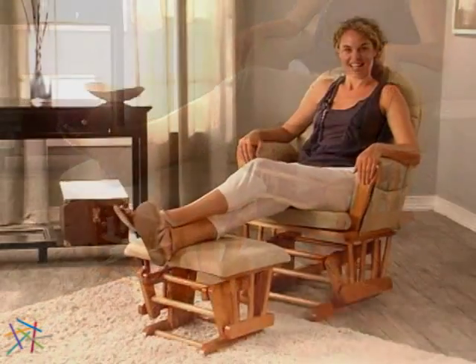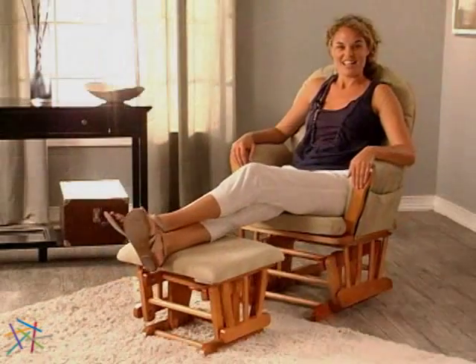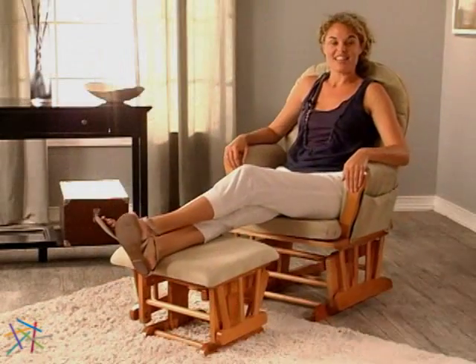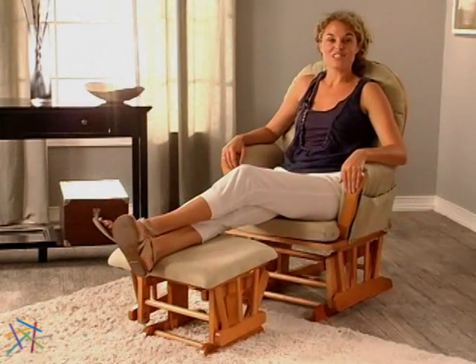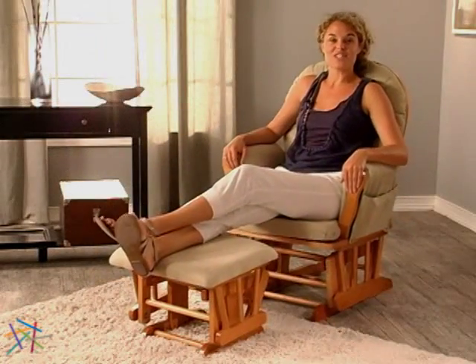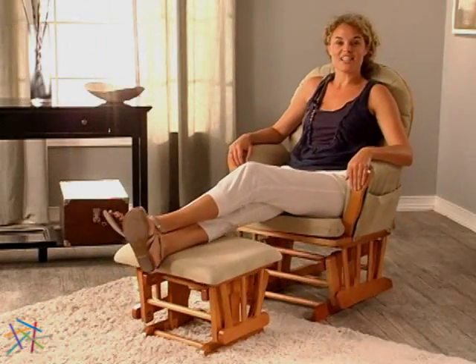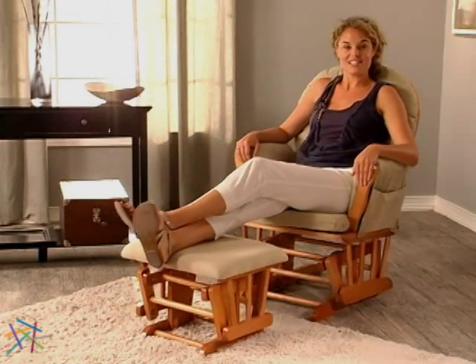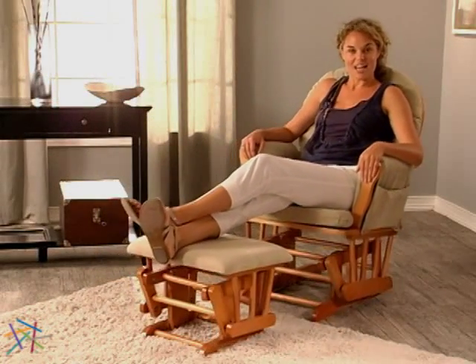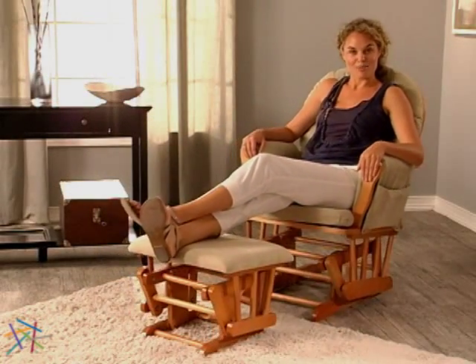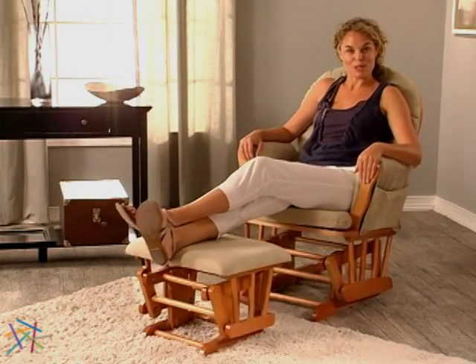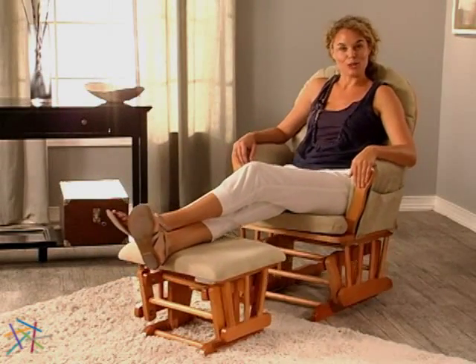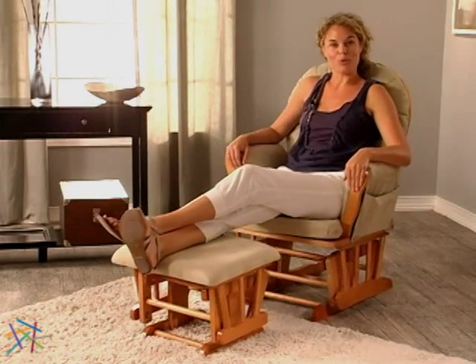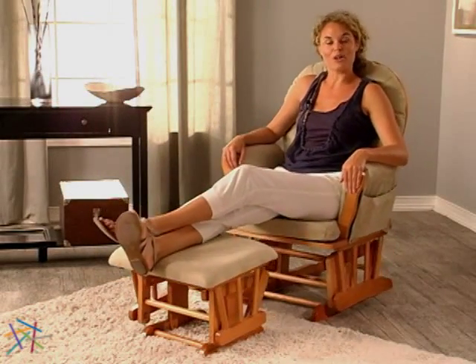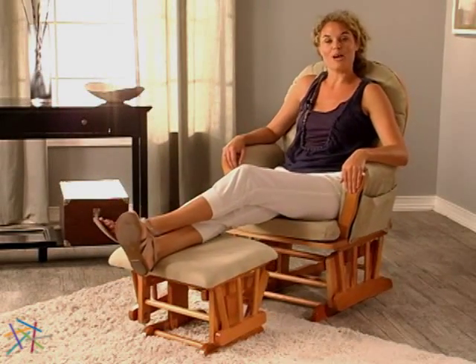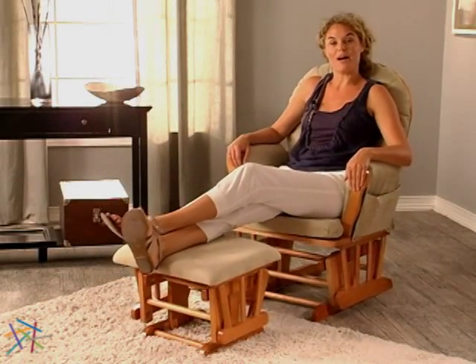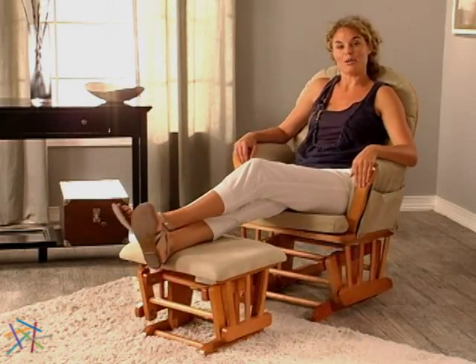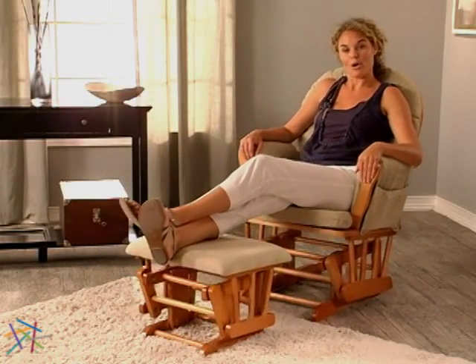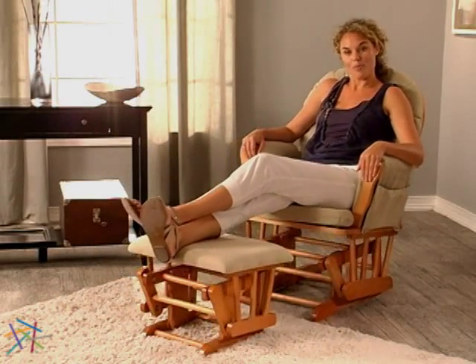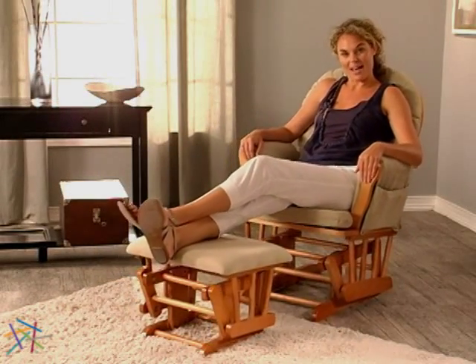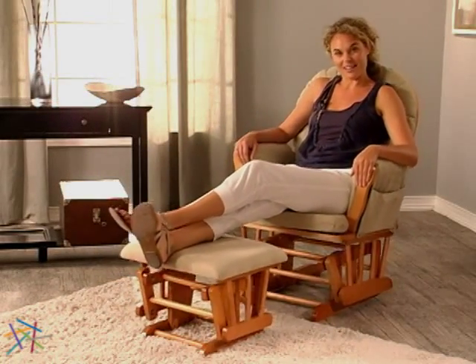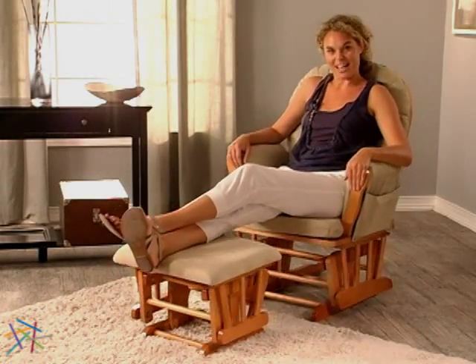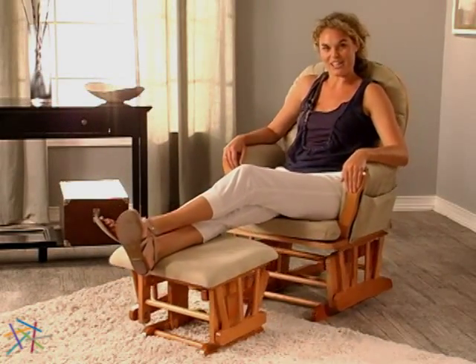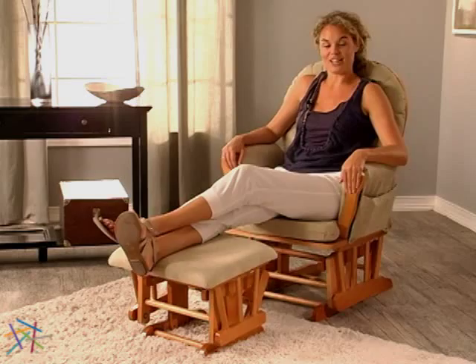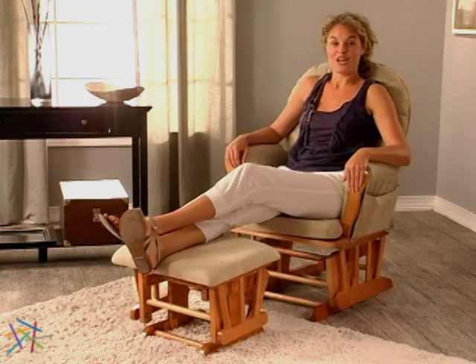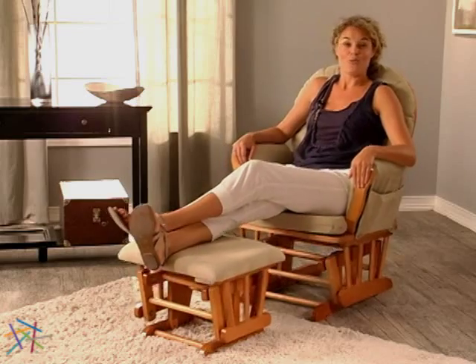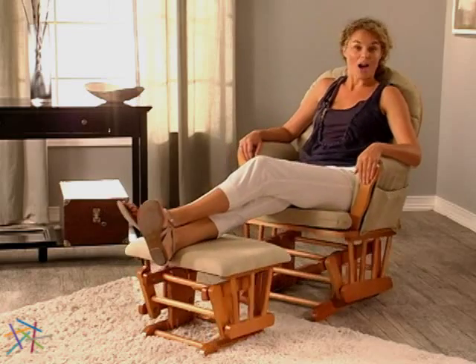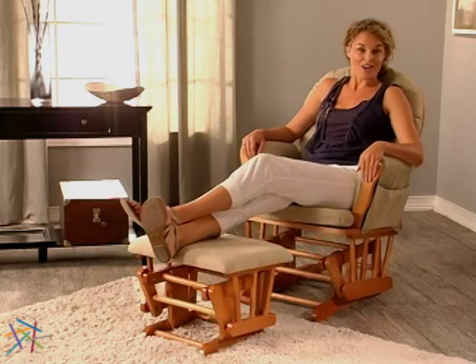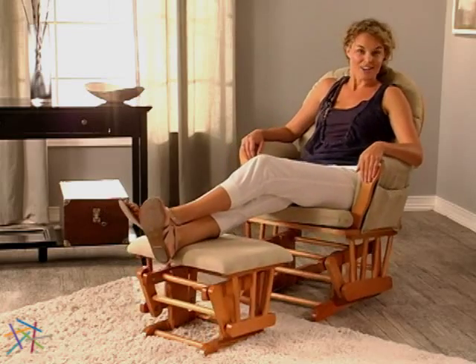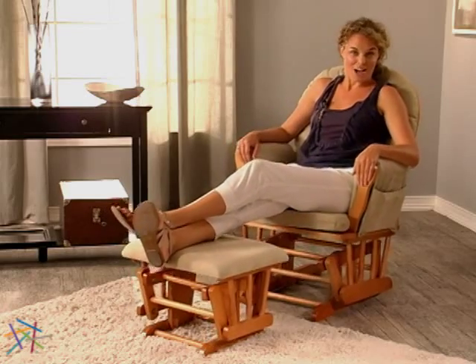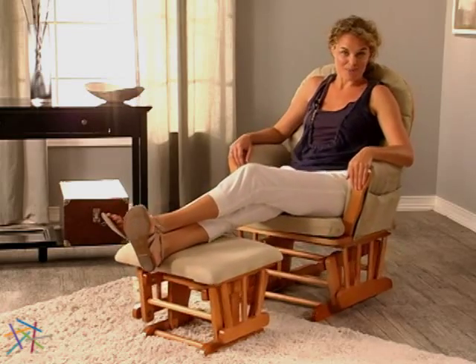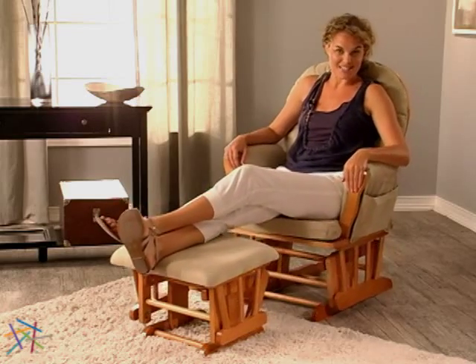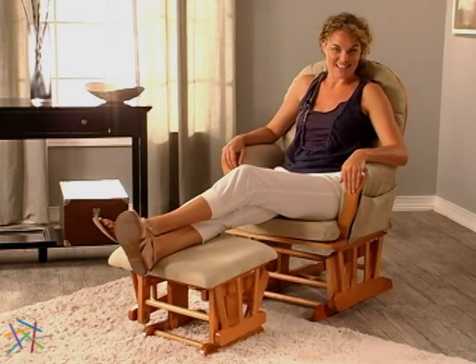Thanks for taking the time to learn more about the Bow Bag Glider Rocker and Ottoman Set.